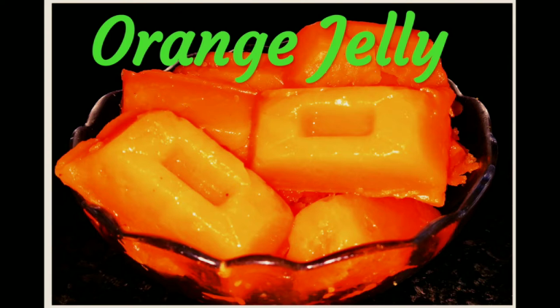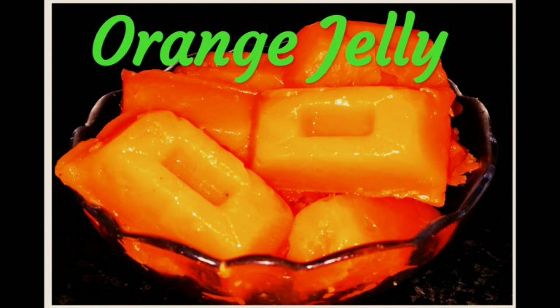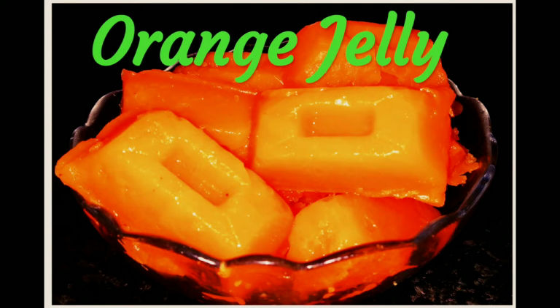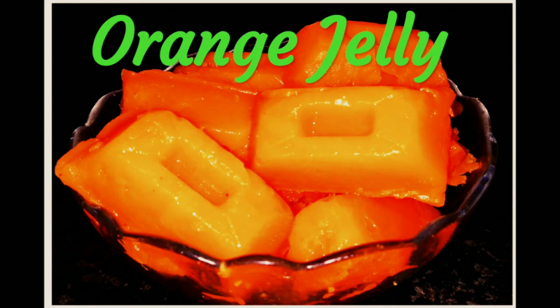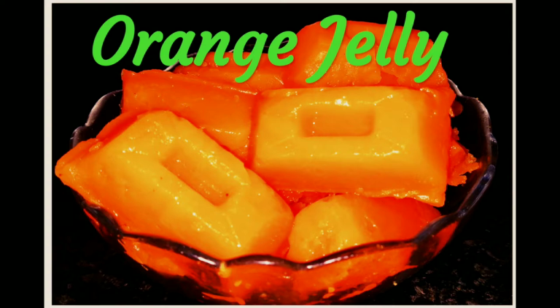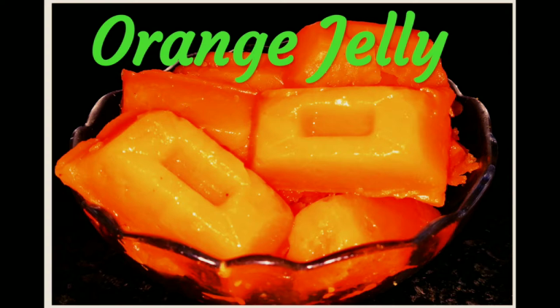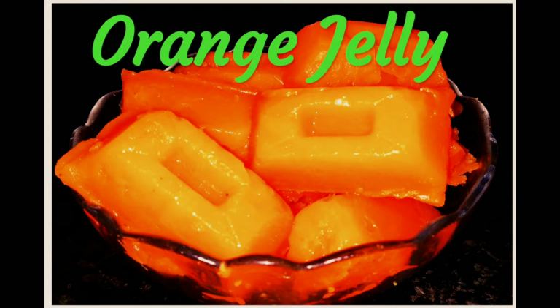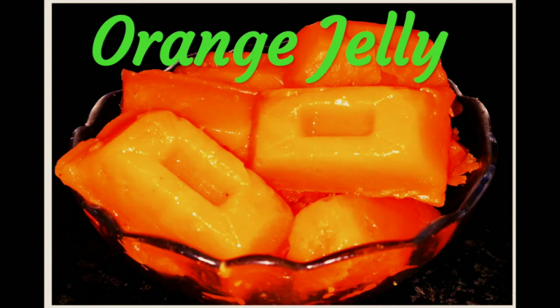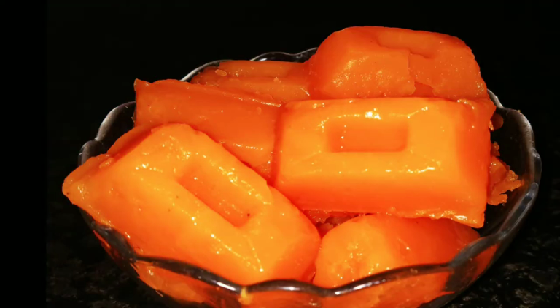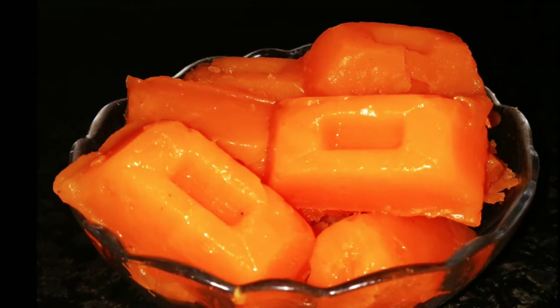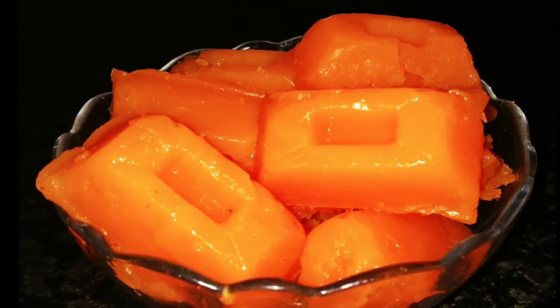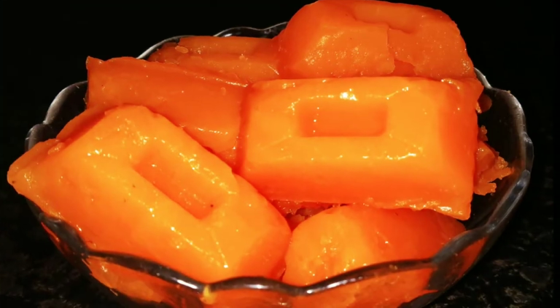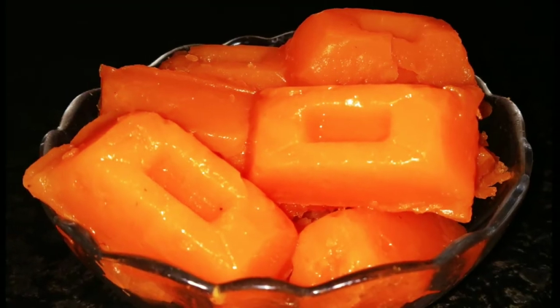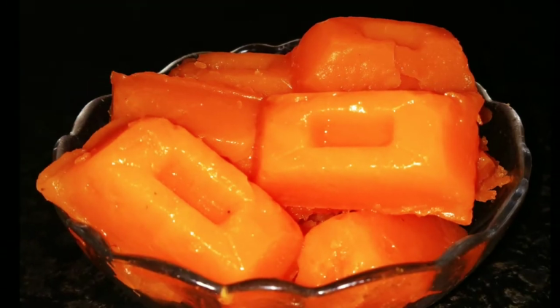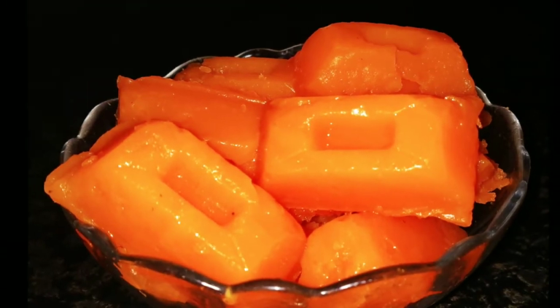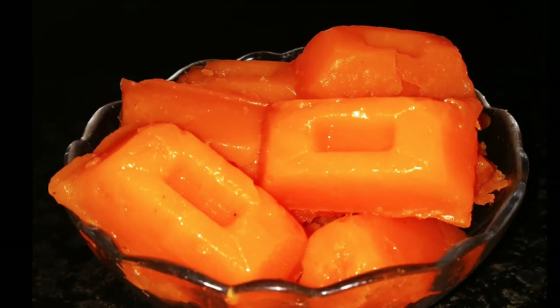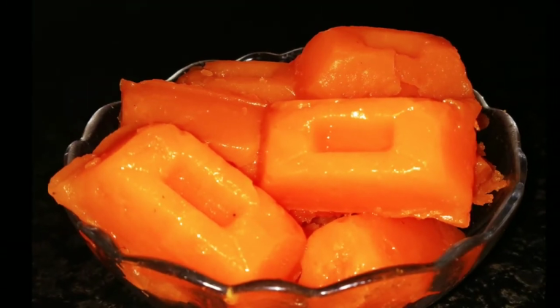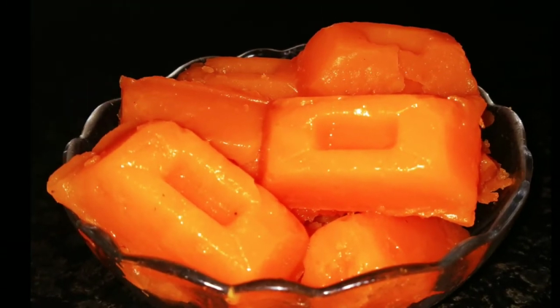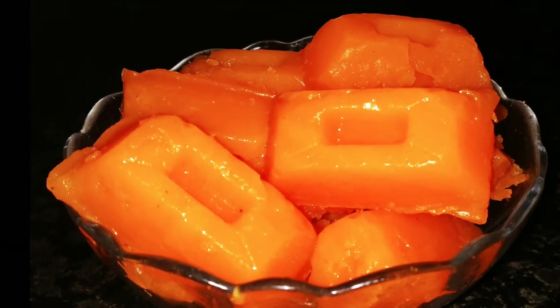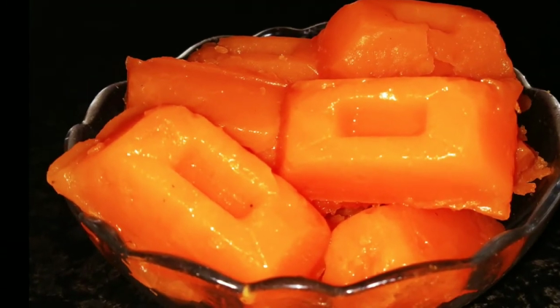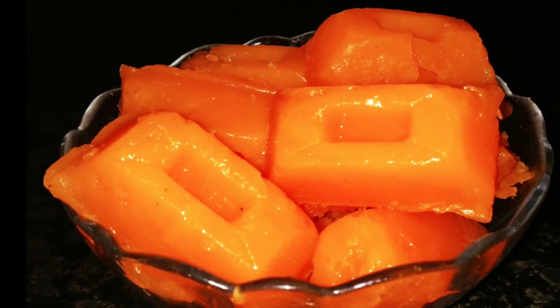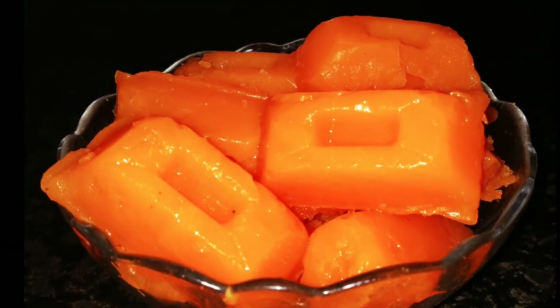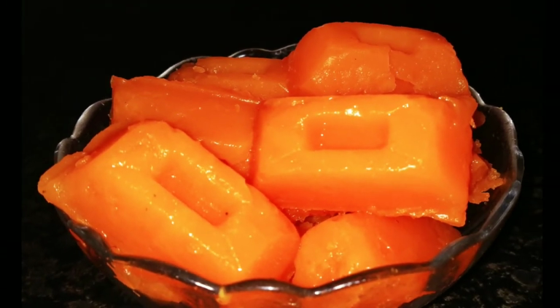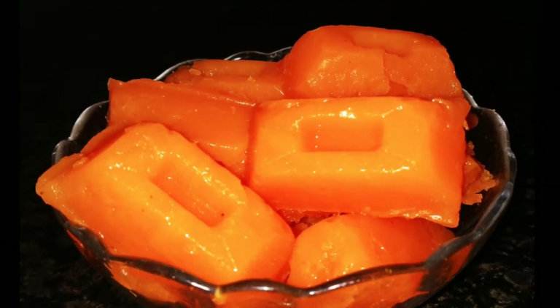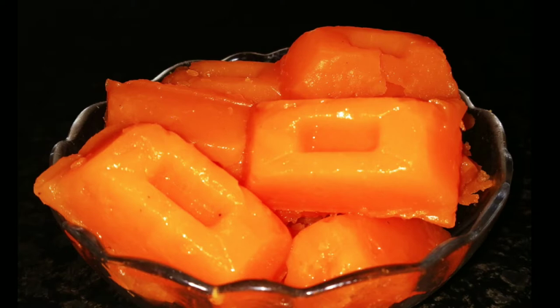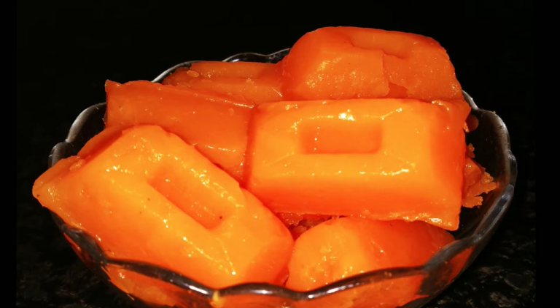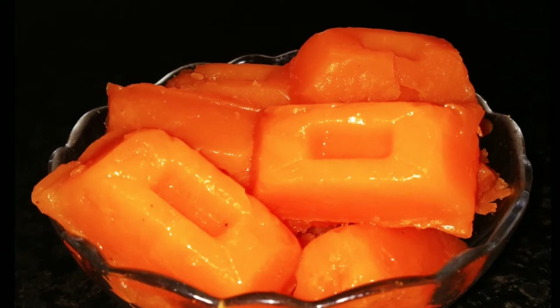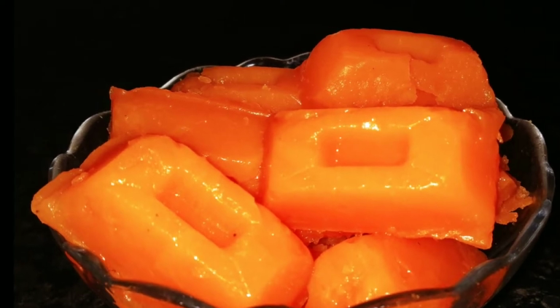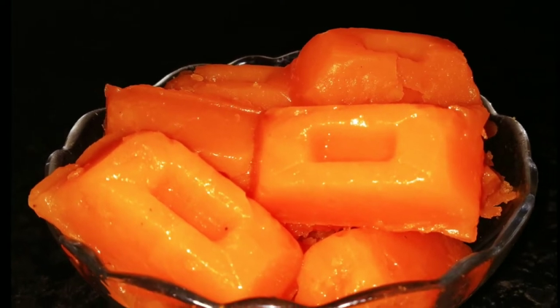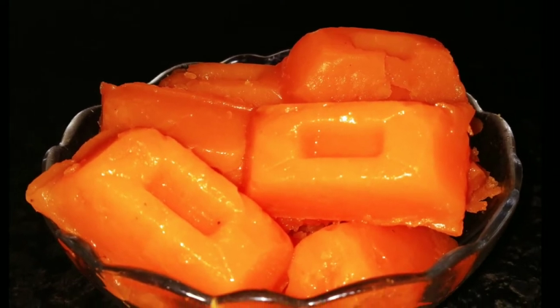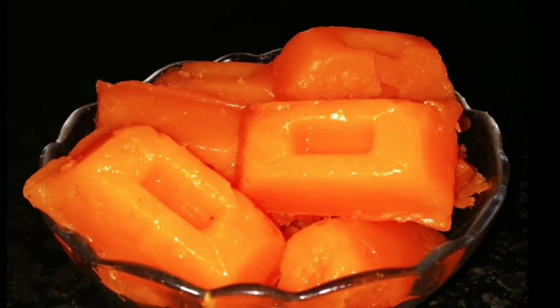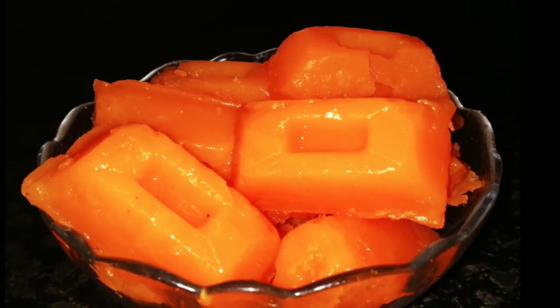I am going to tell you how to make a healthy and tasty jelly. So, let's start.